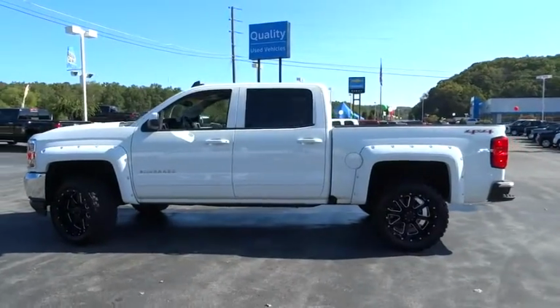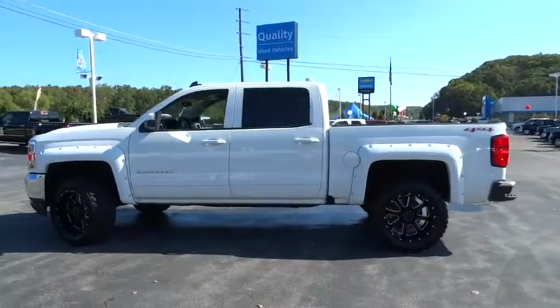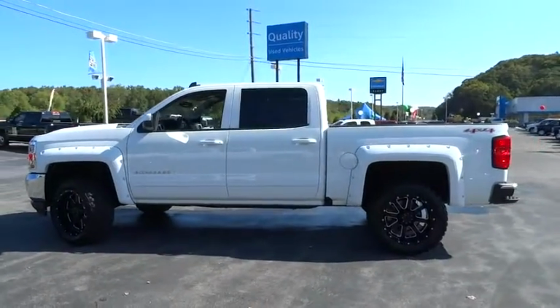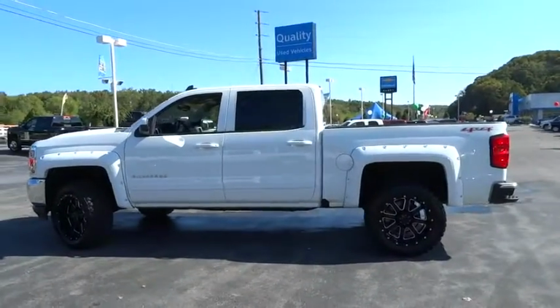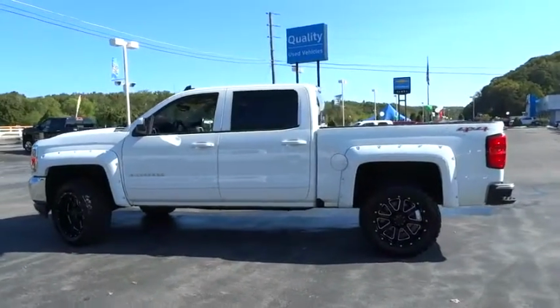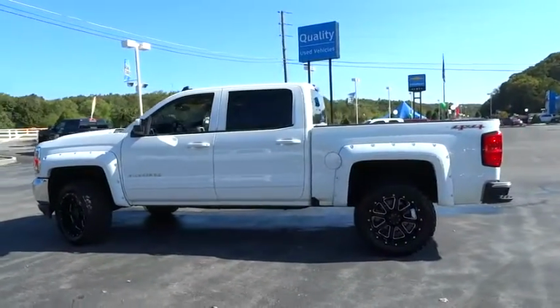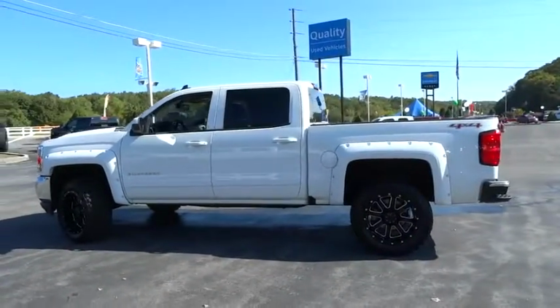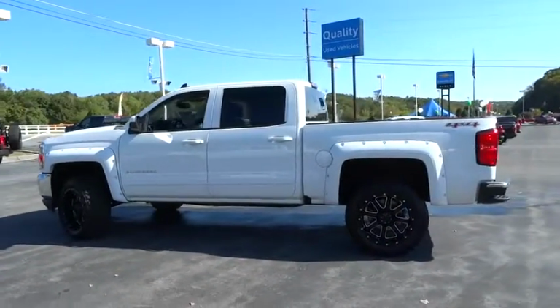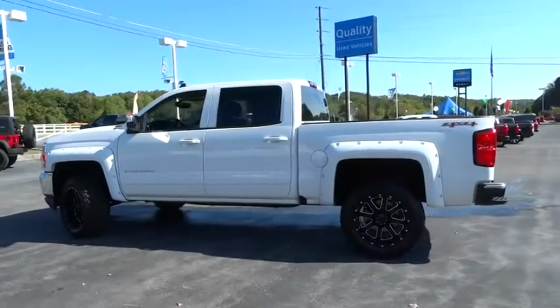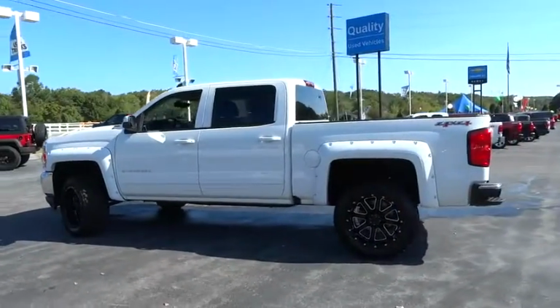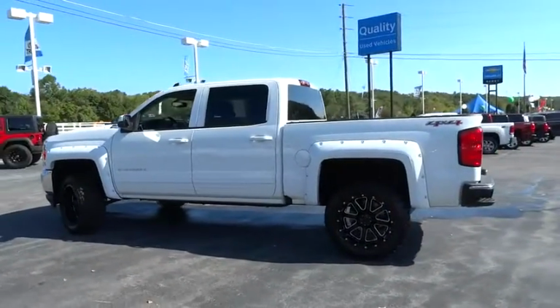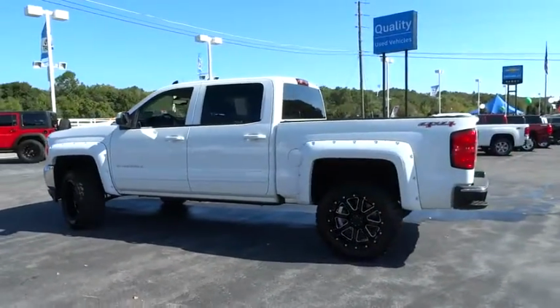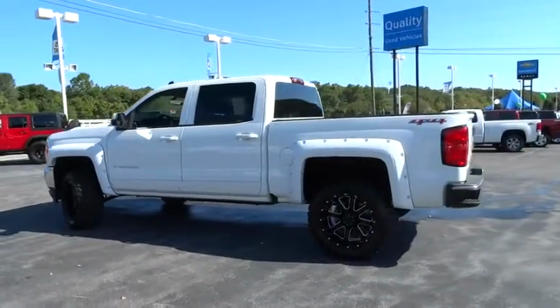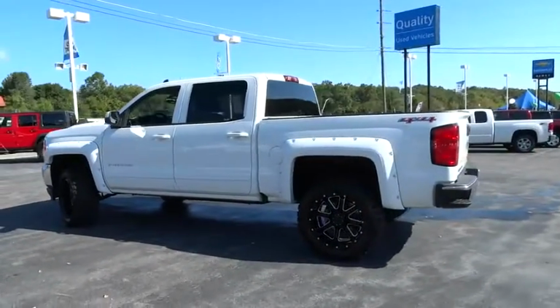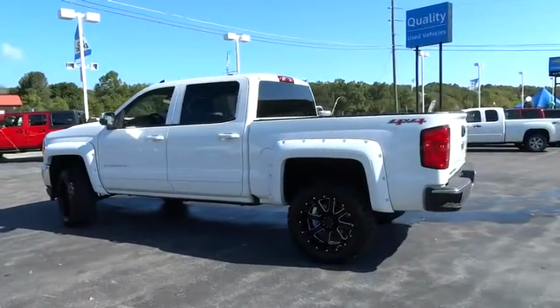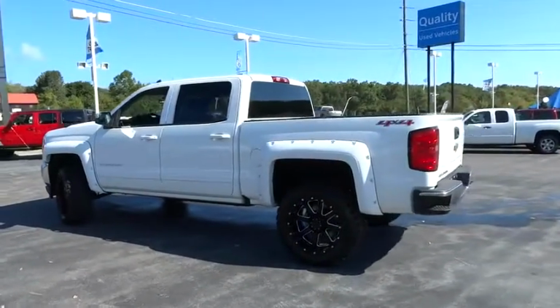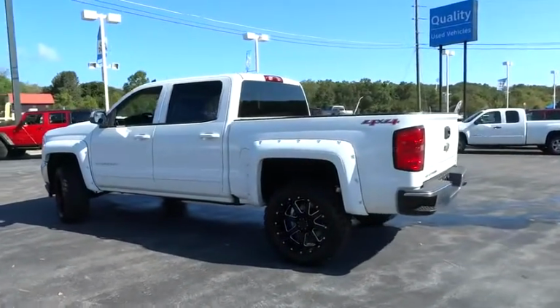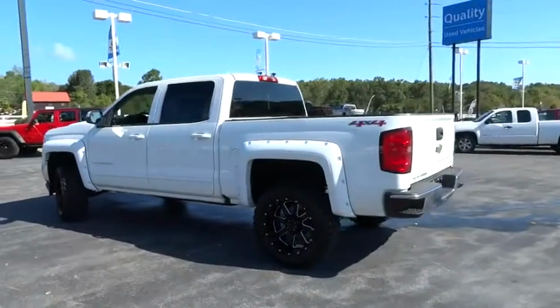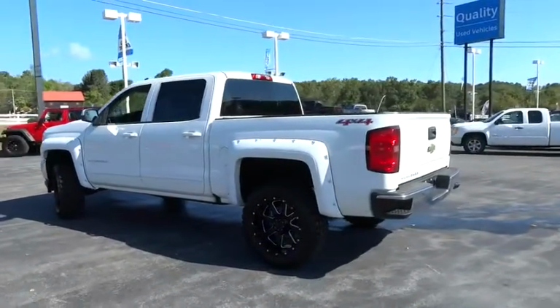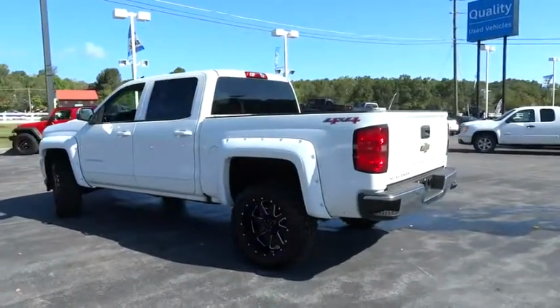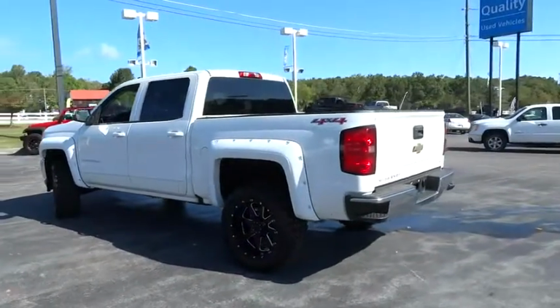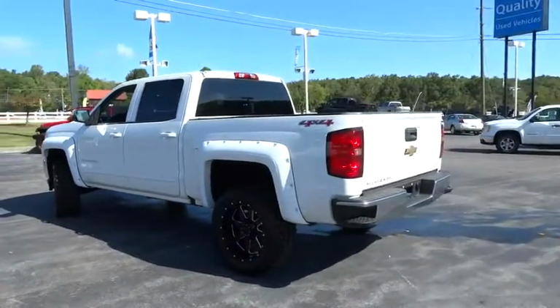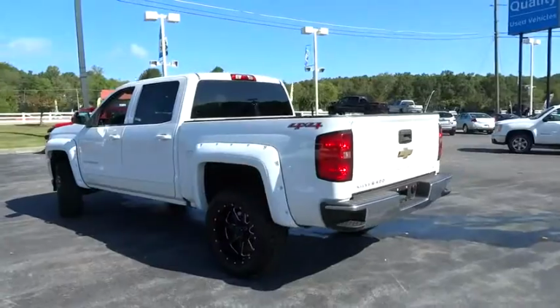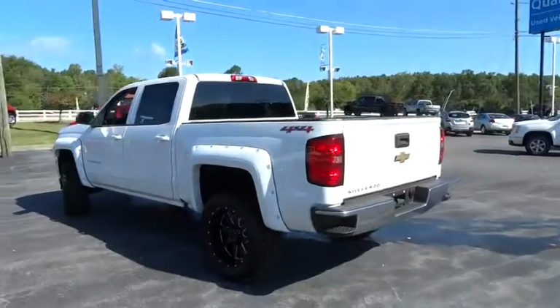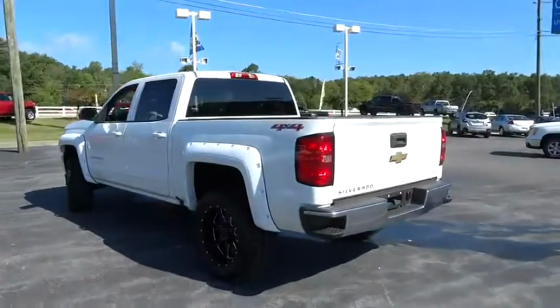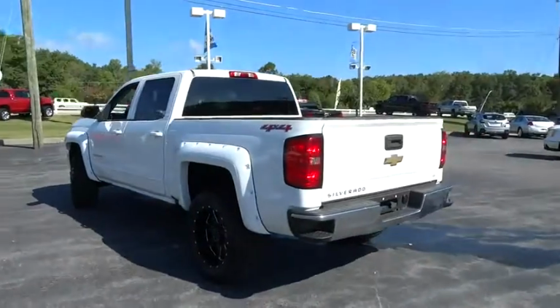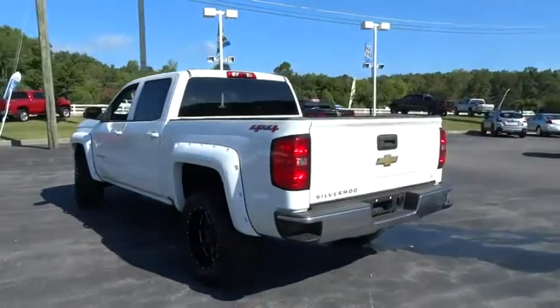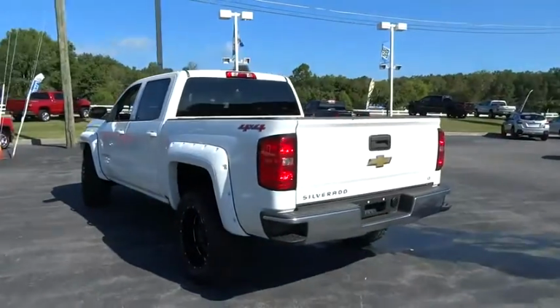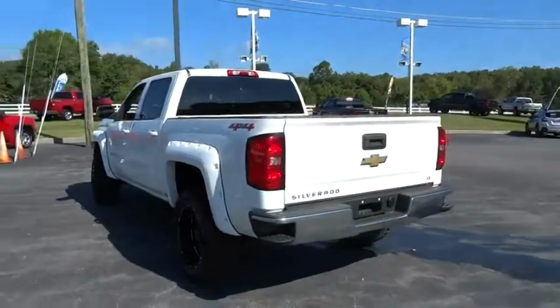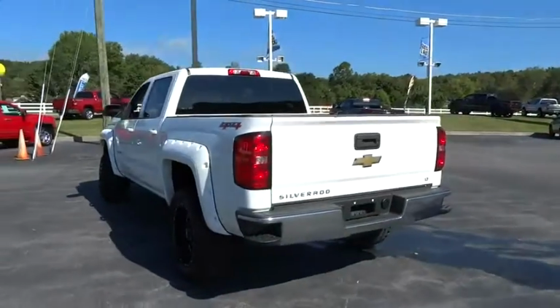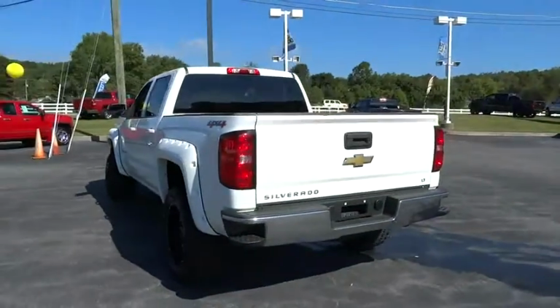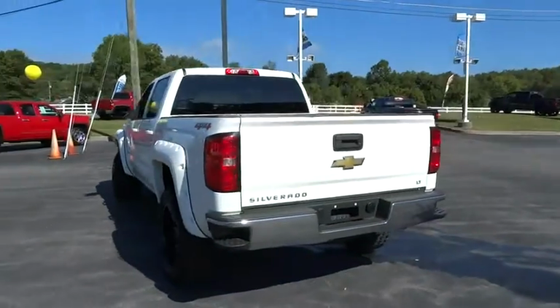Tire pressure monitoring system. Is love at first sight really possible? Let us know when you stop in.